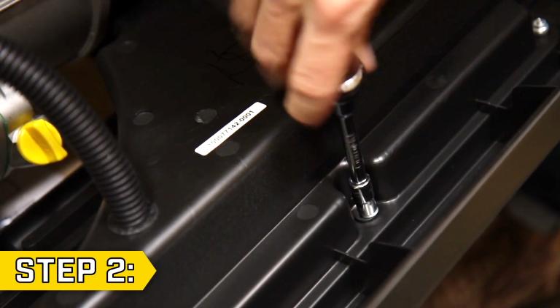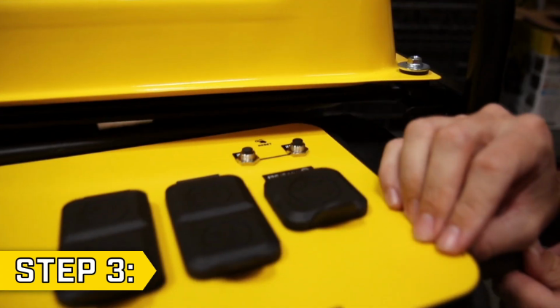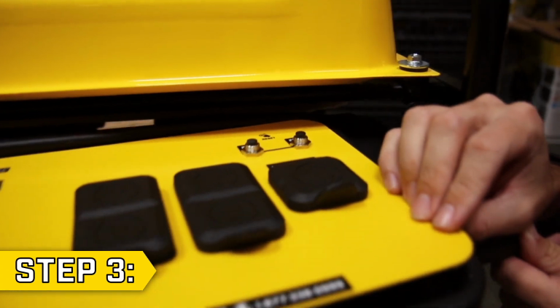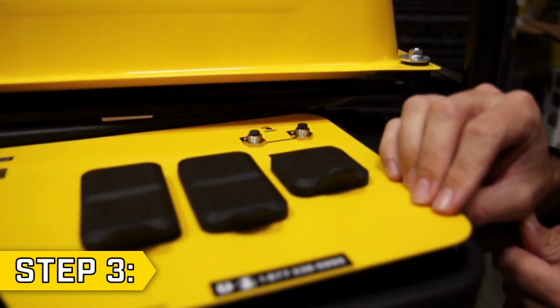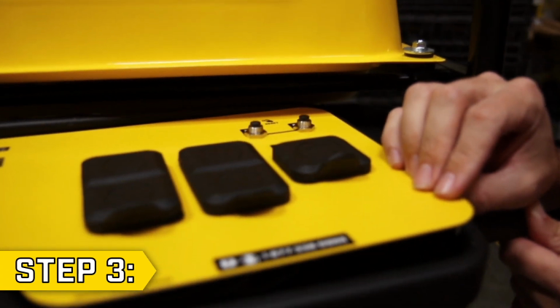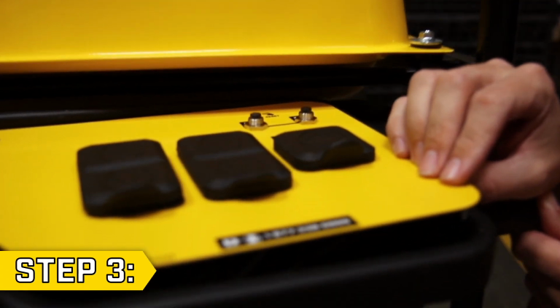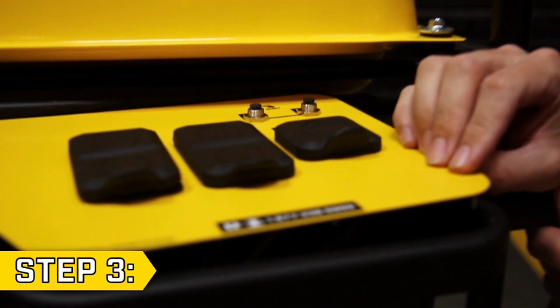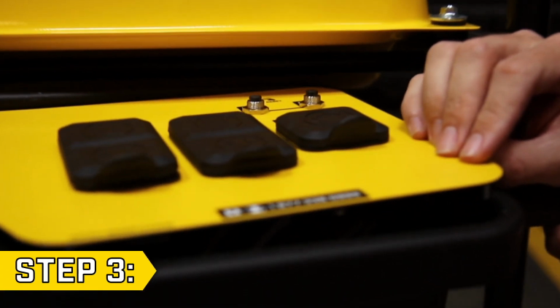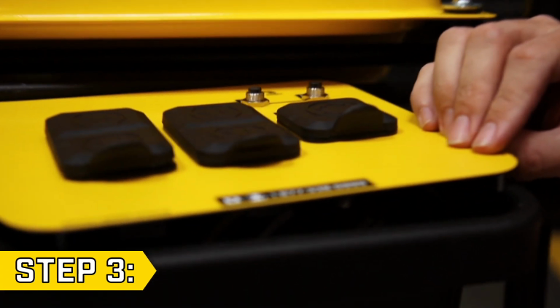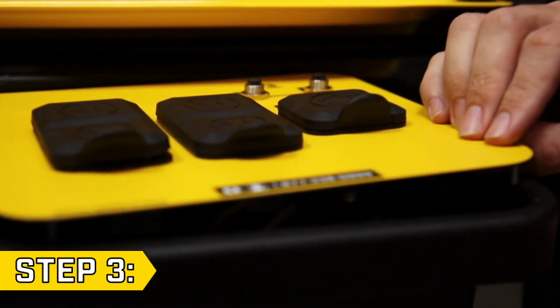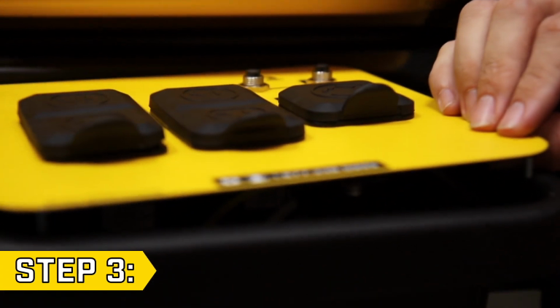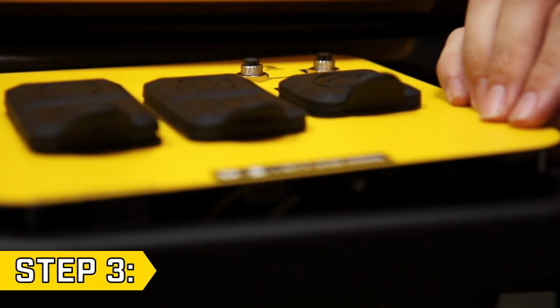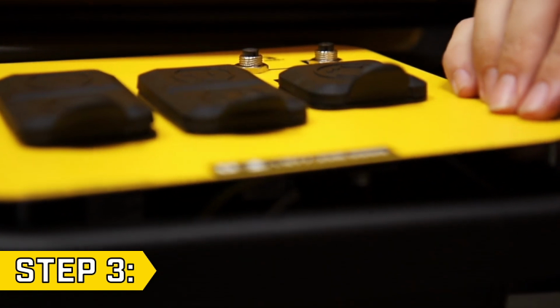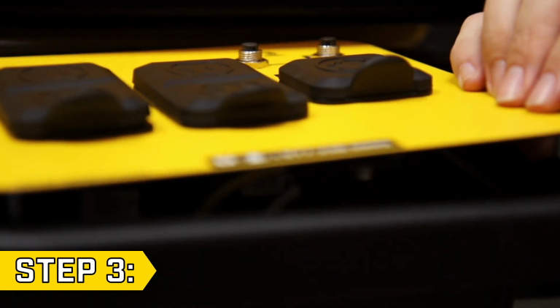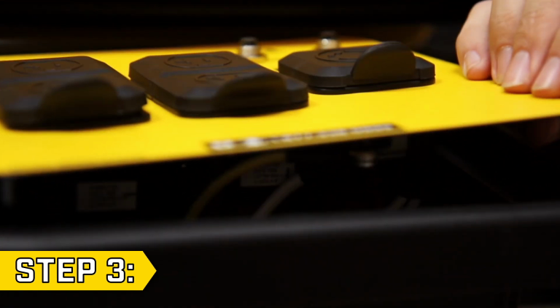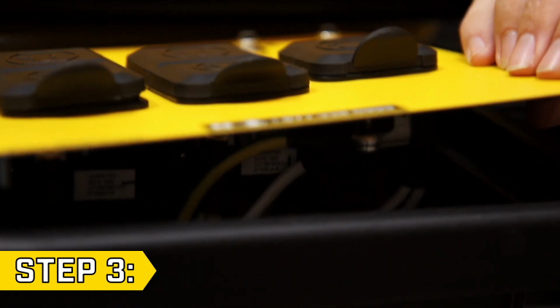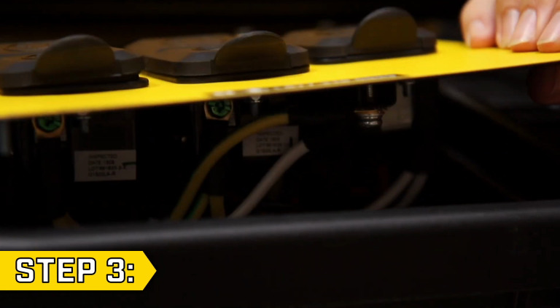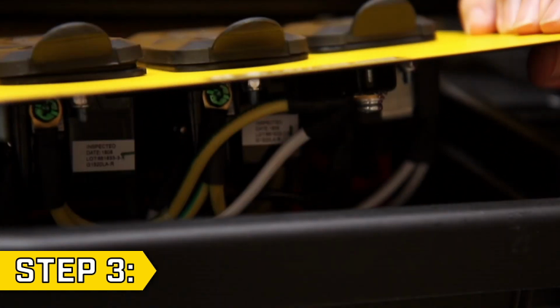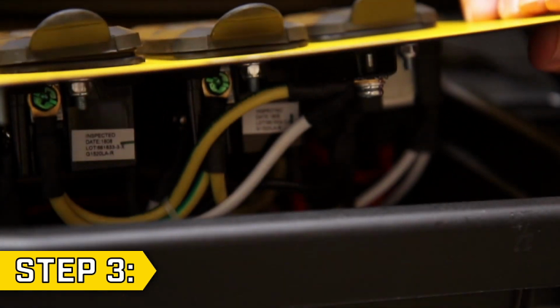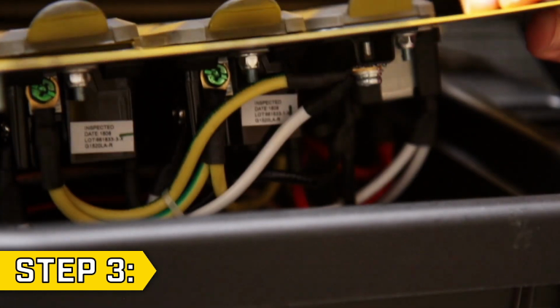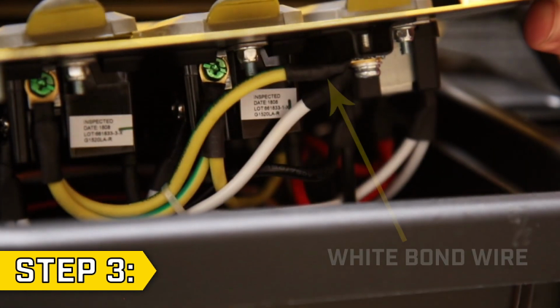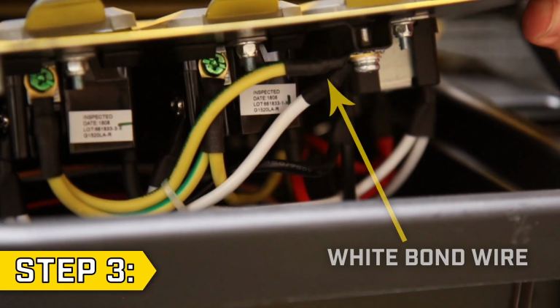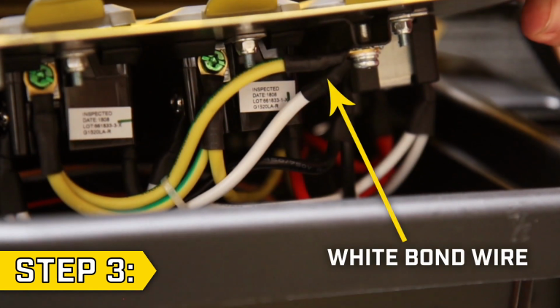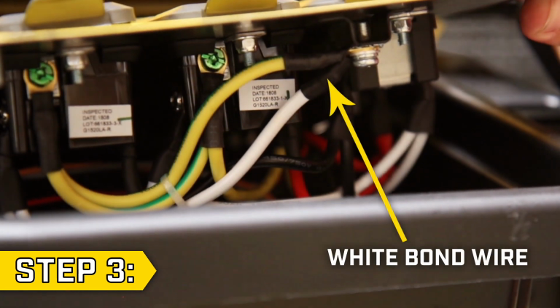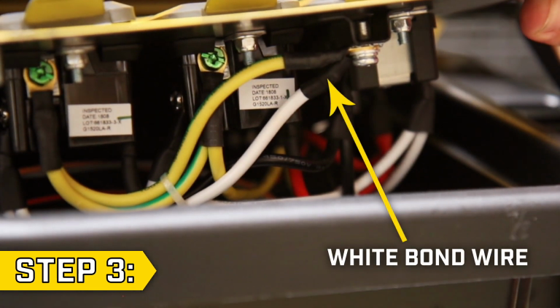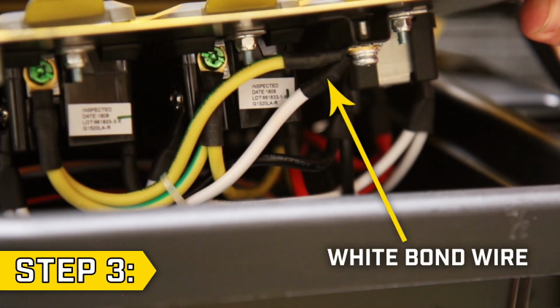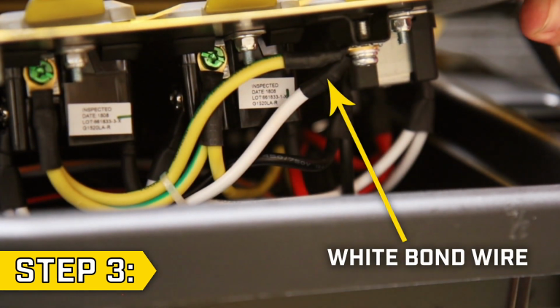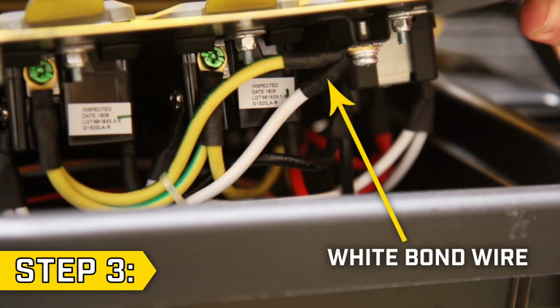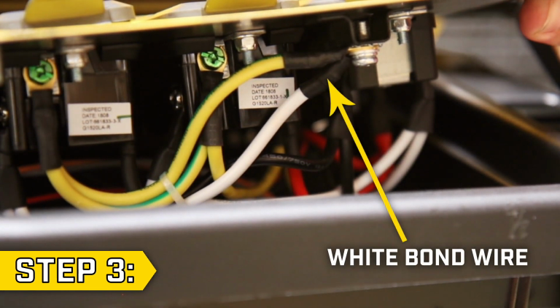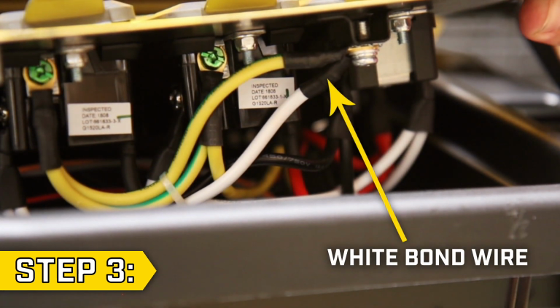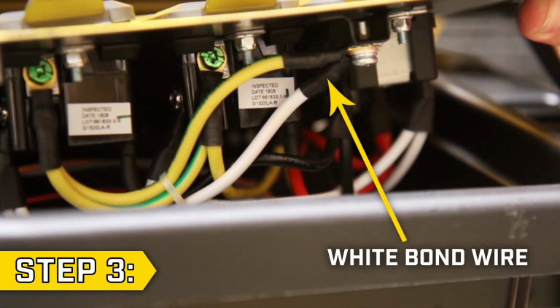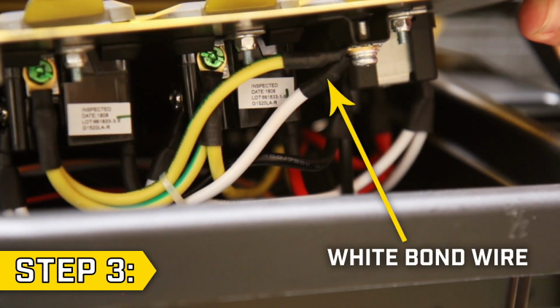Step 3. Lift the face of the panel and locate the white bond wire underneath the bottom section of the panel.